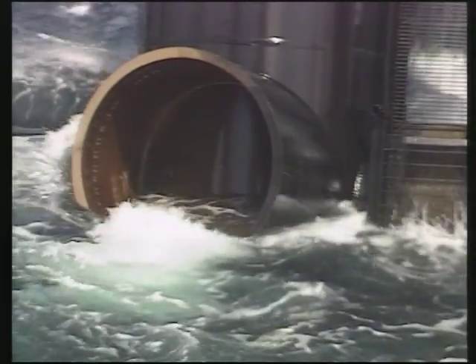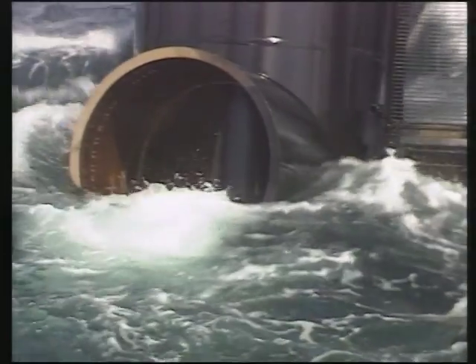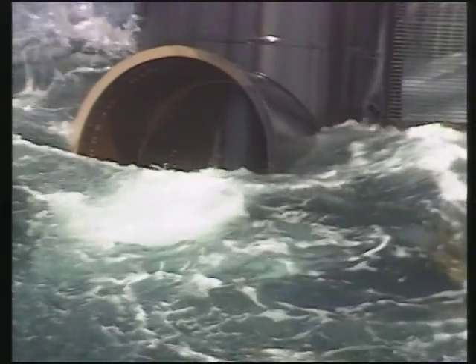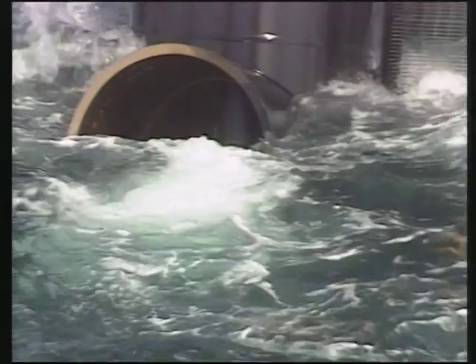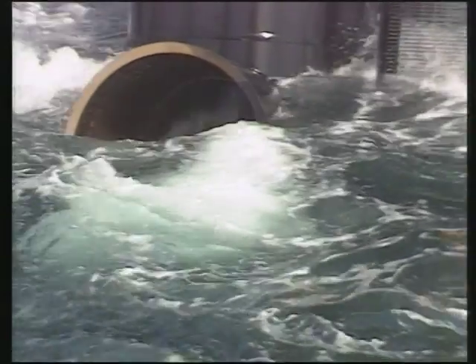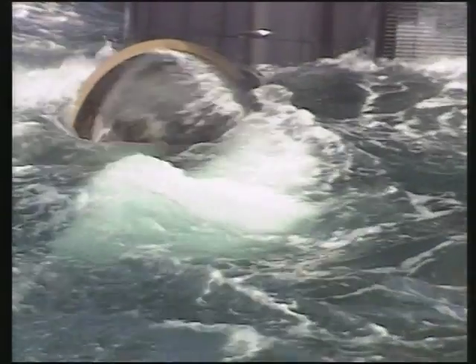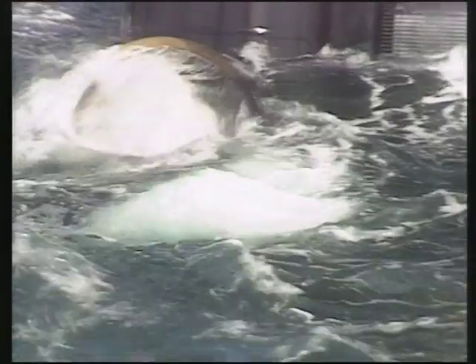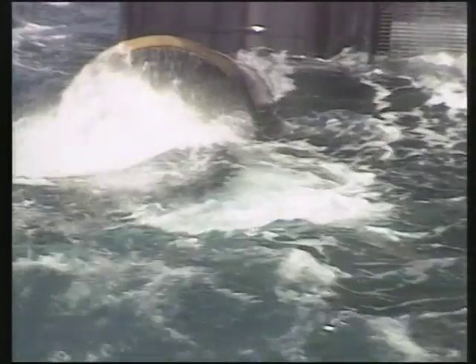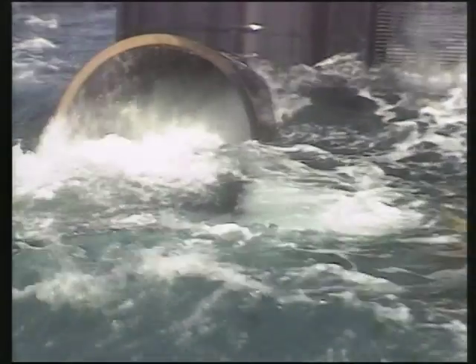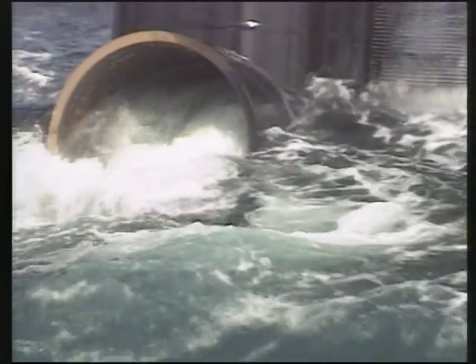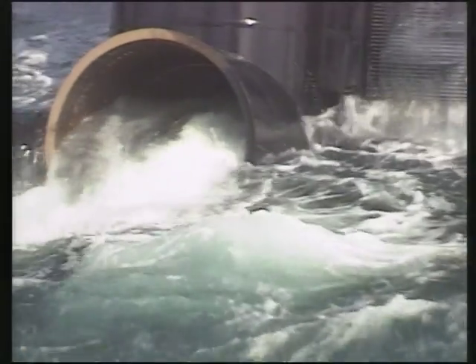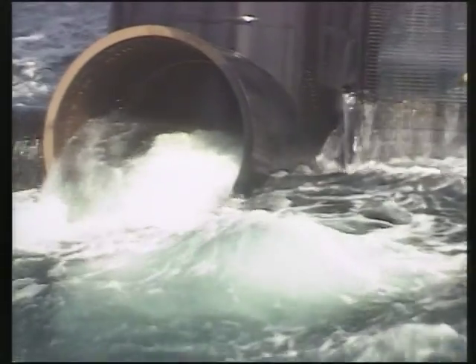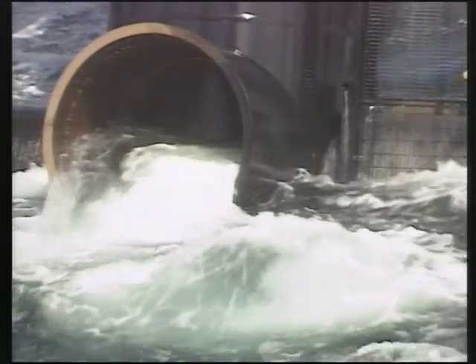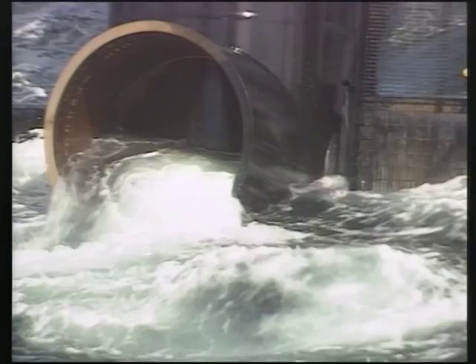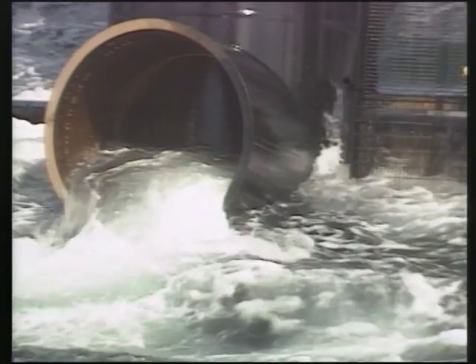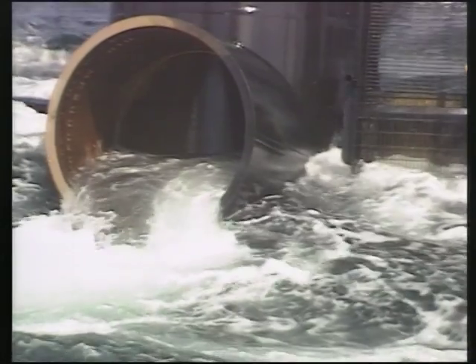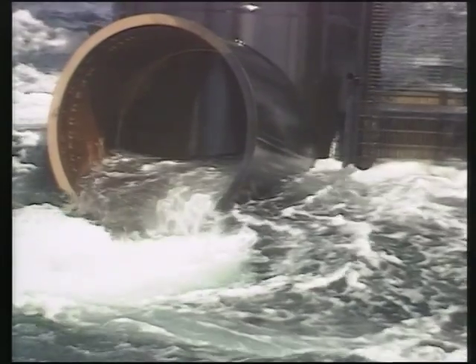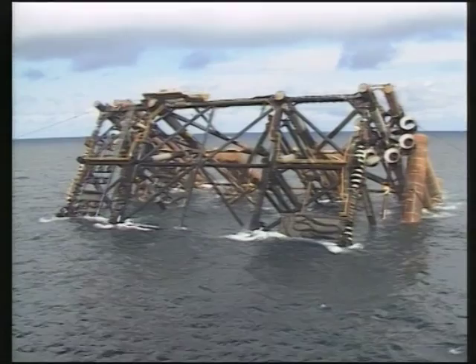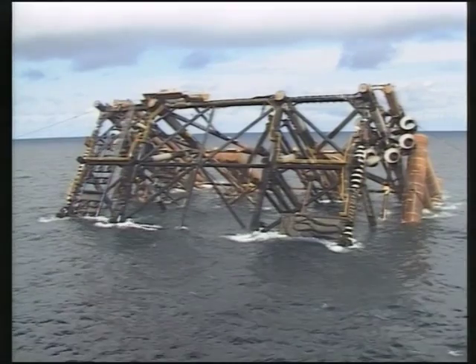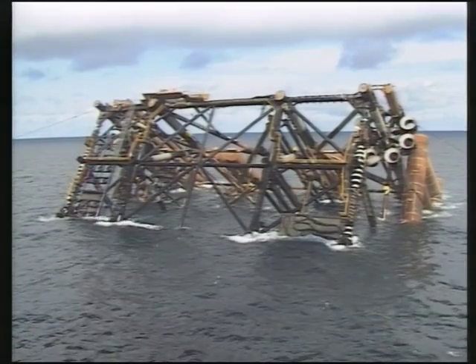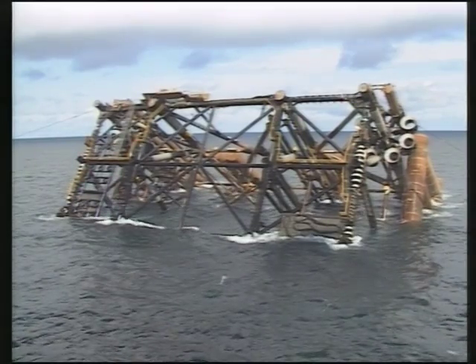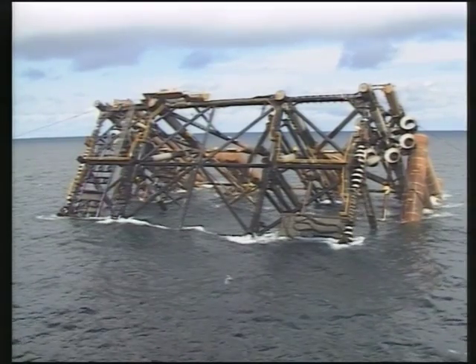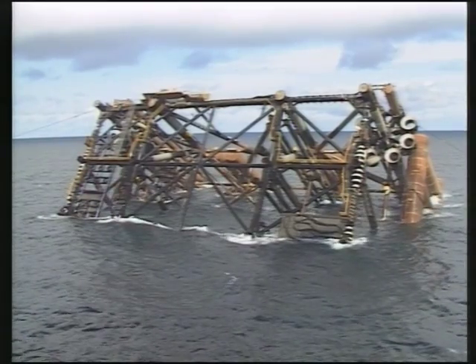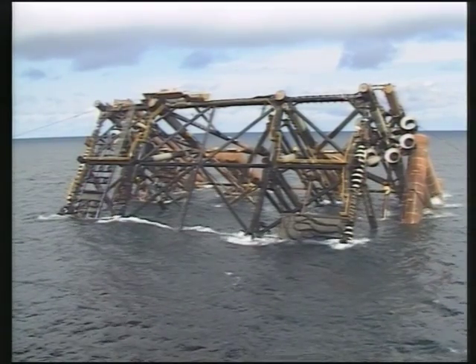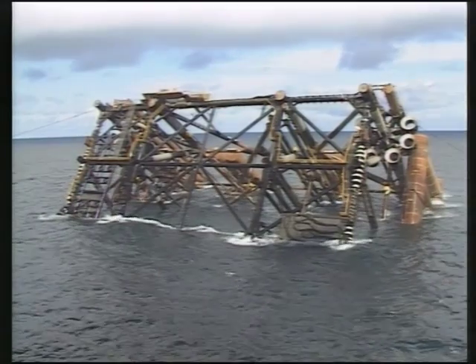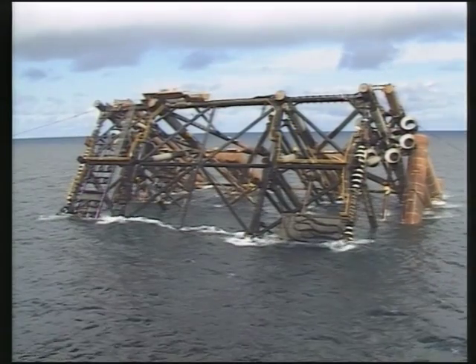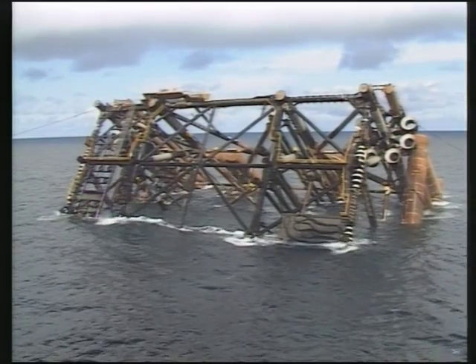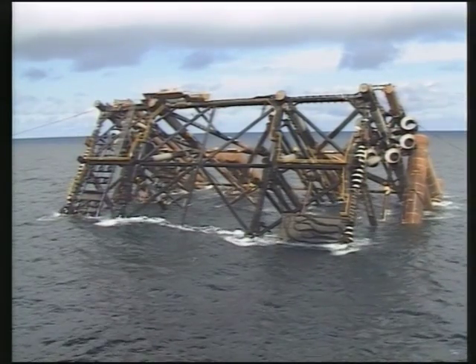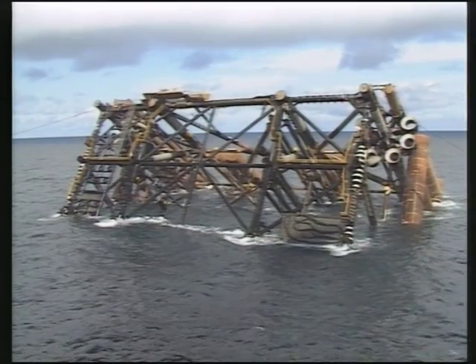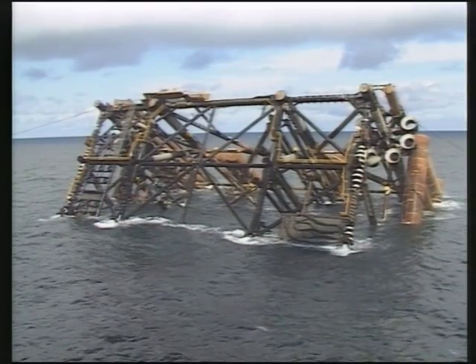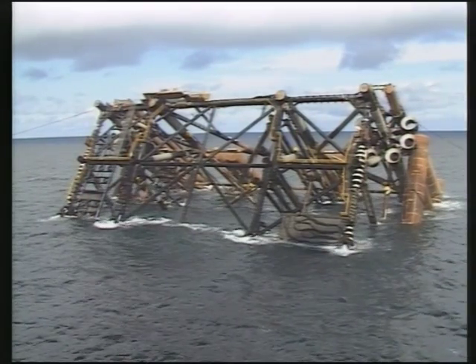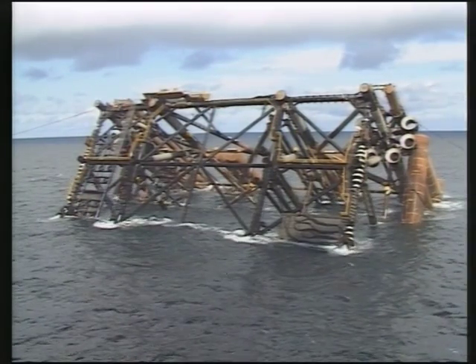Ballasting the jacket is controlled from this capsule, while its position is maintained by mooring wires and tugs. The upending continues for several hours. When it's firmly set on the seabed, the first task will be to remove the temporary saddle tanks.